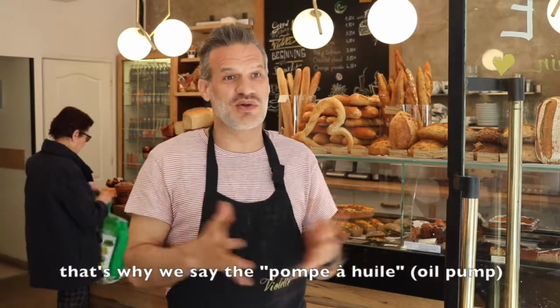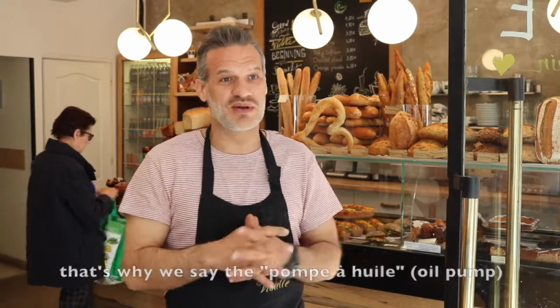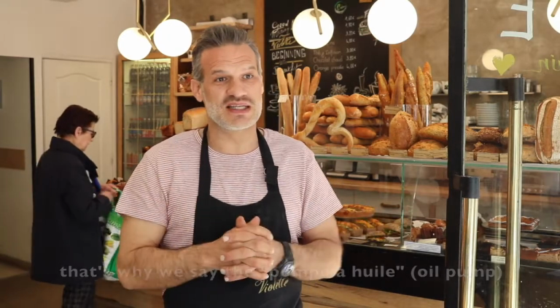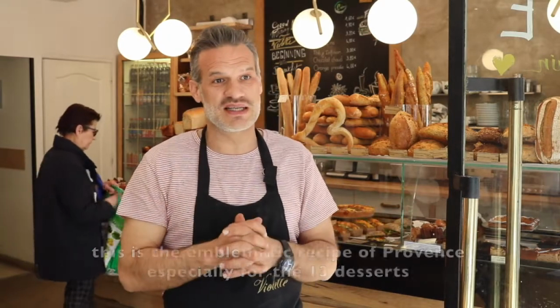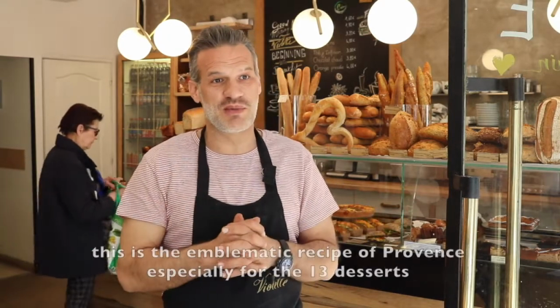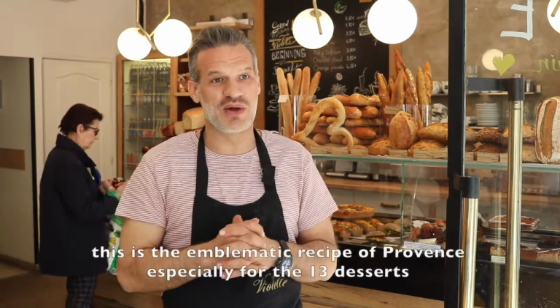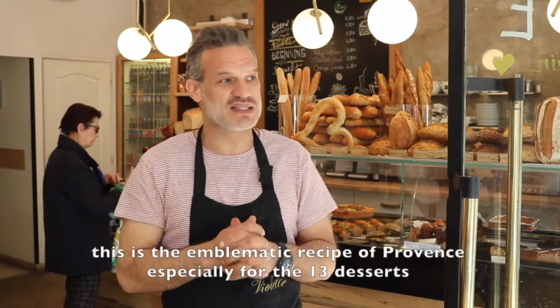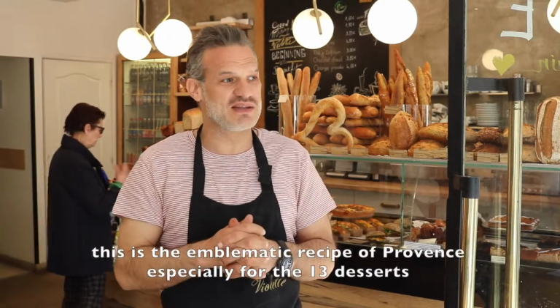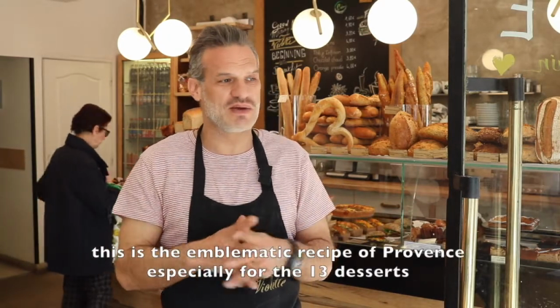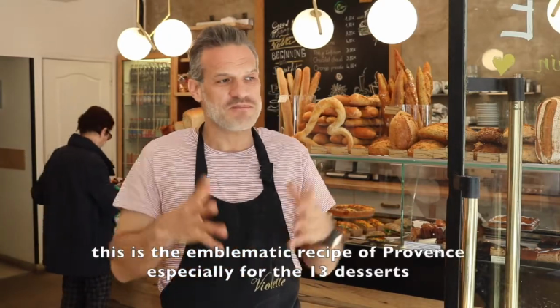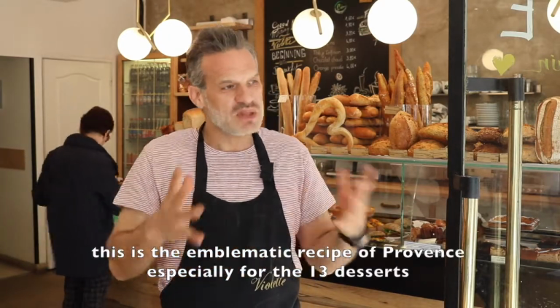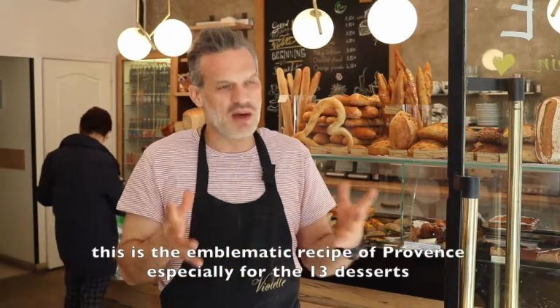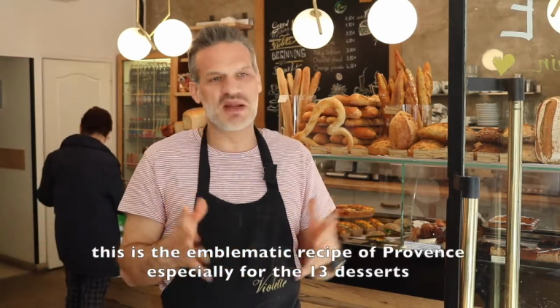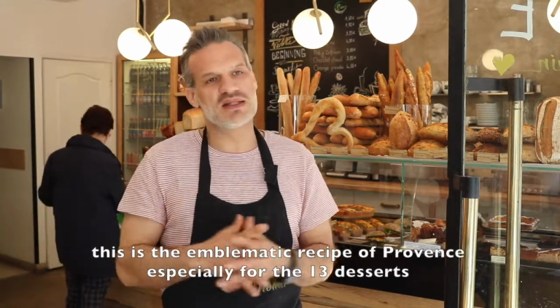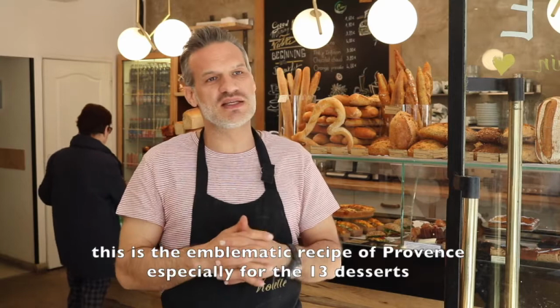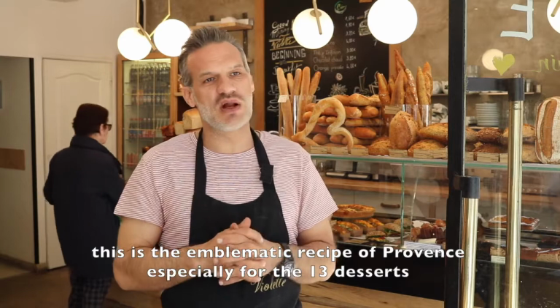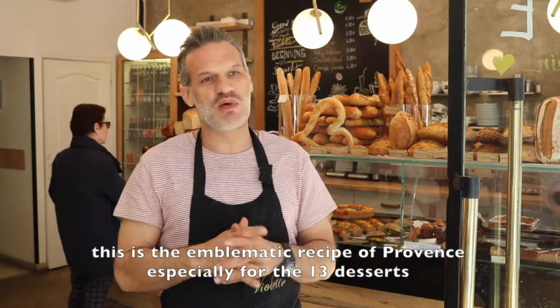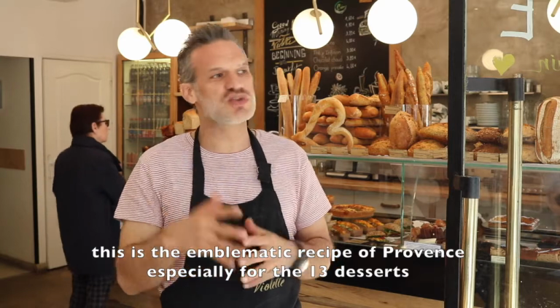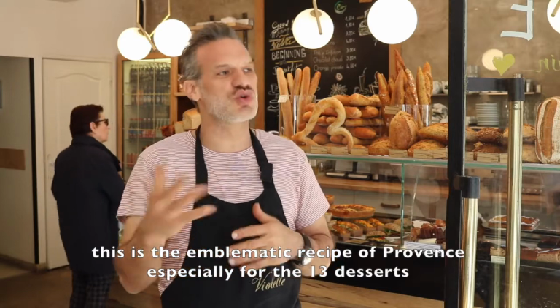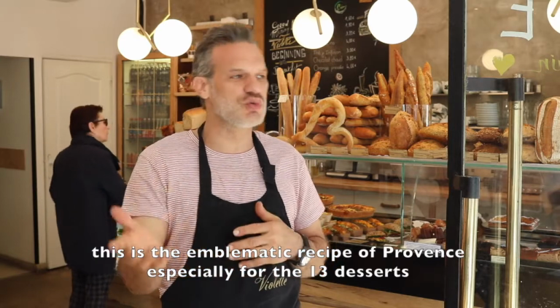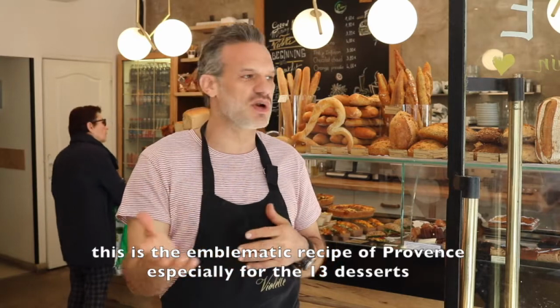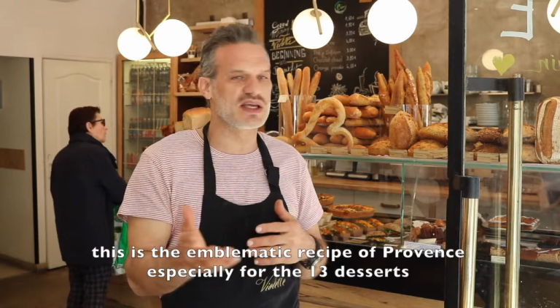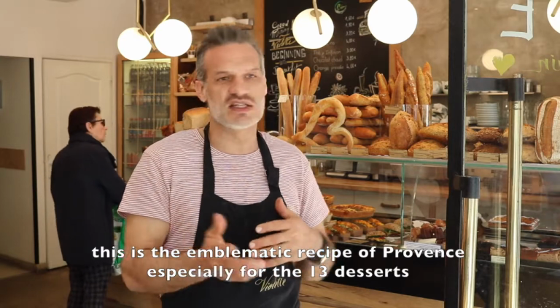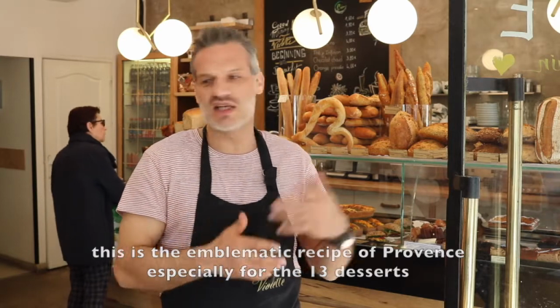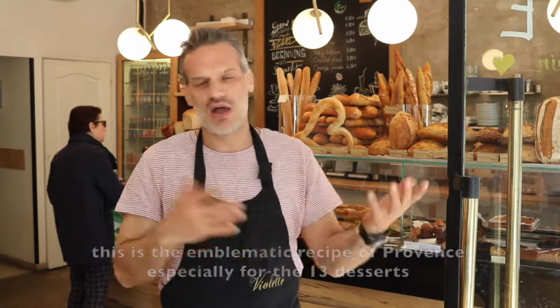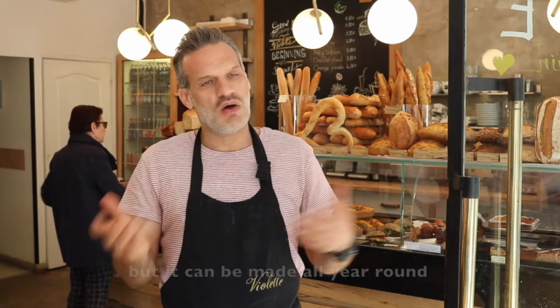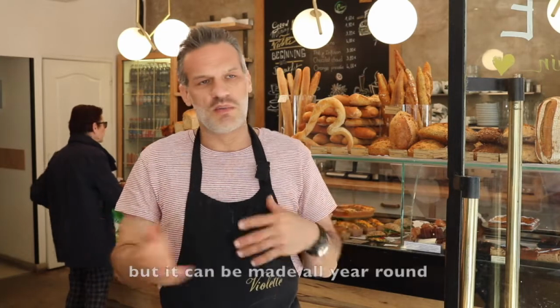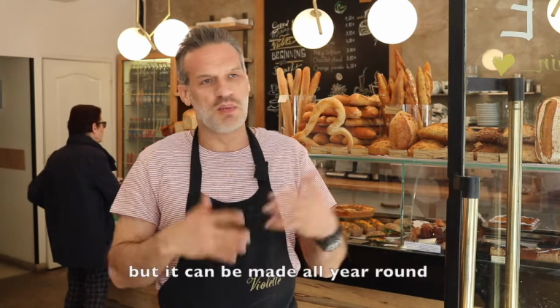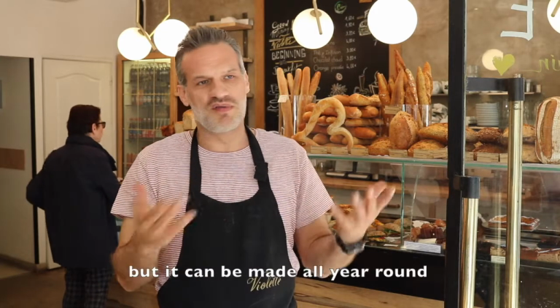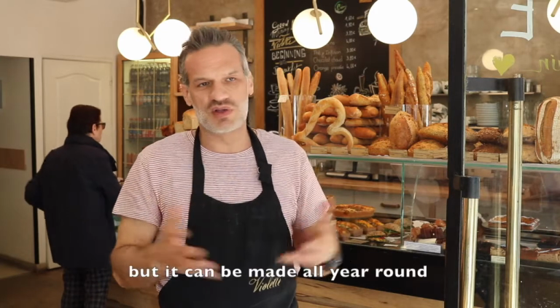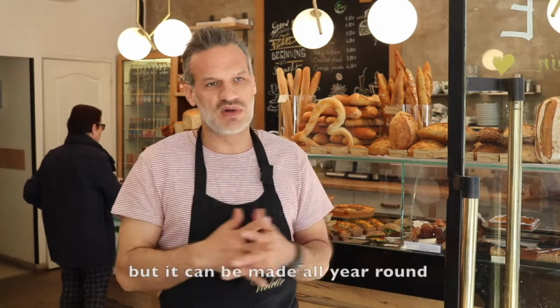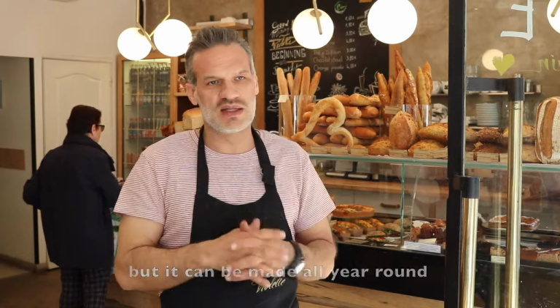That's a bit the emblematic recipe of Provence, especially for the 13 desserts, but we can do it all year.